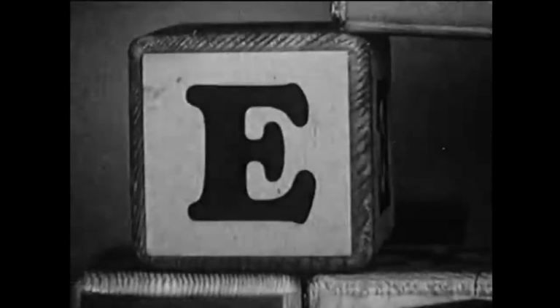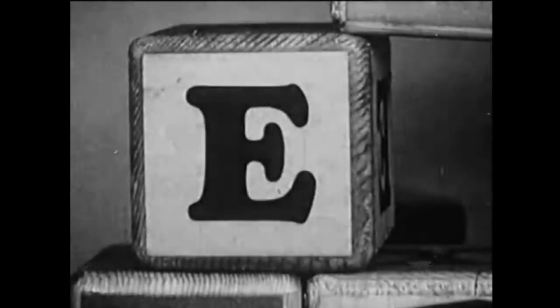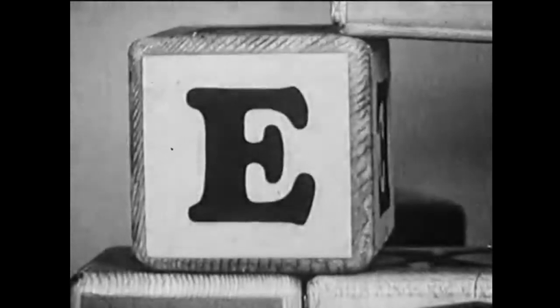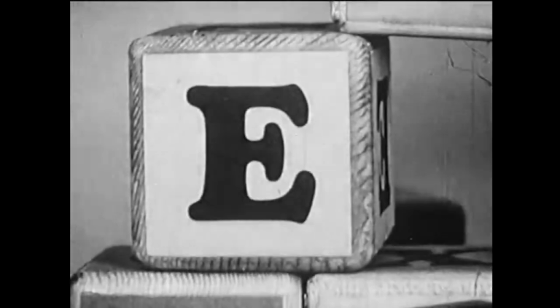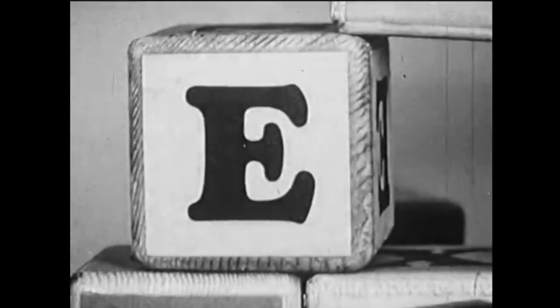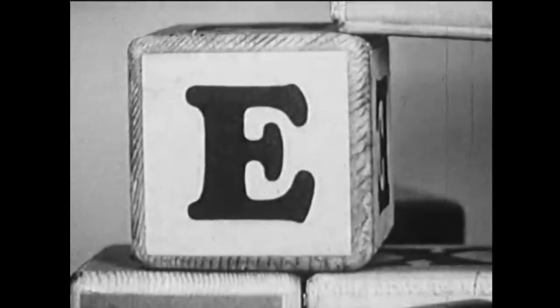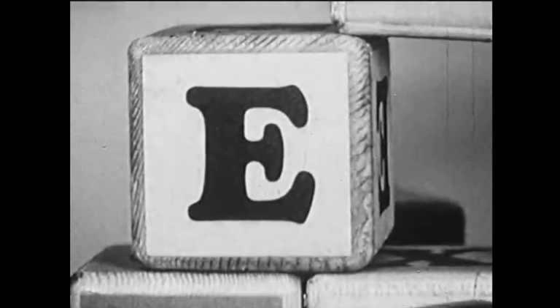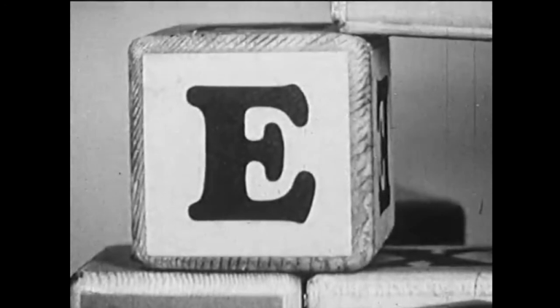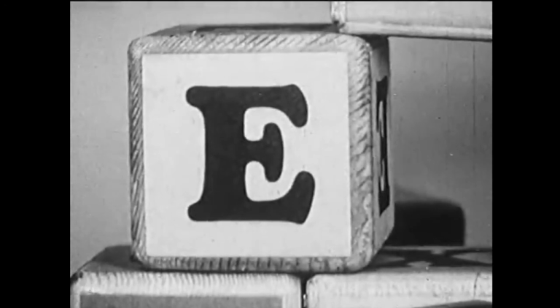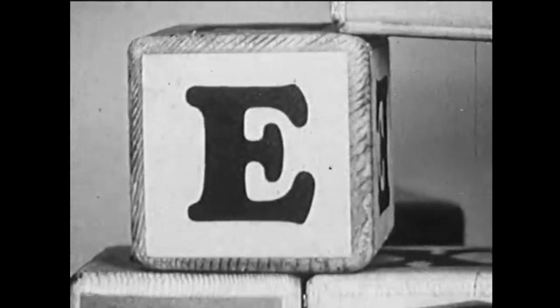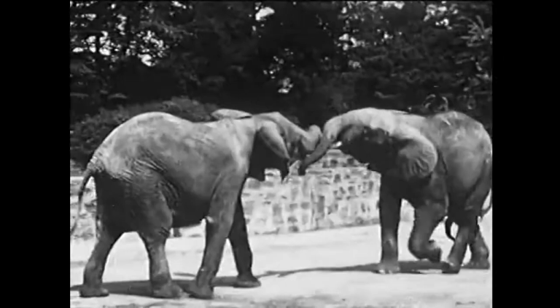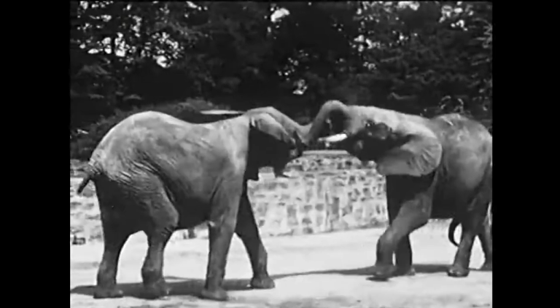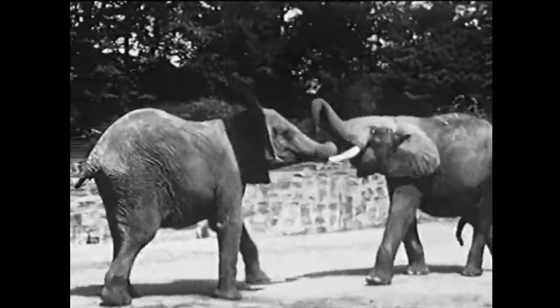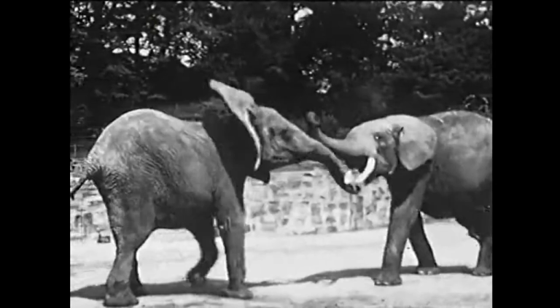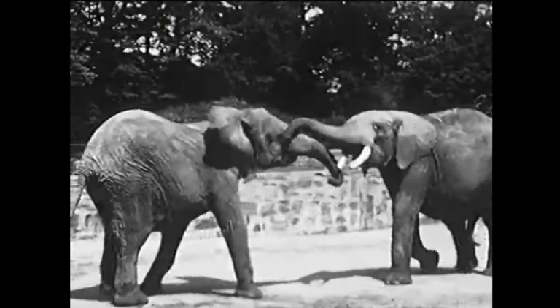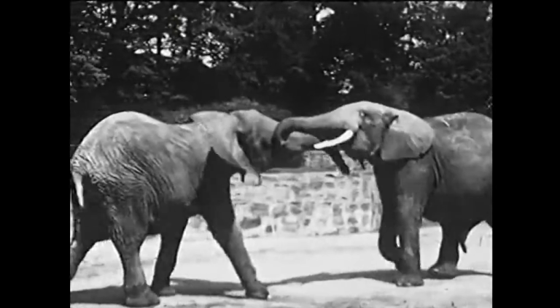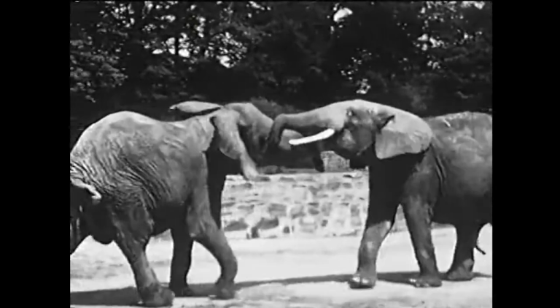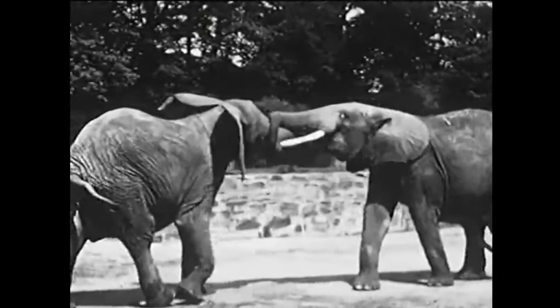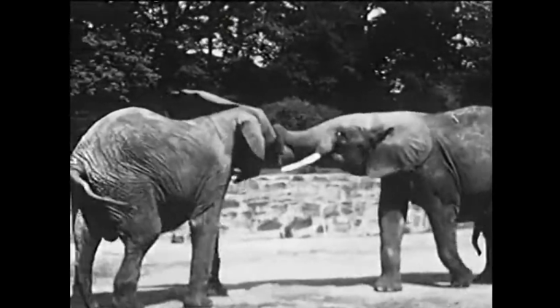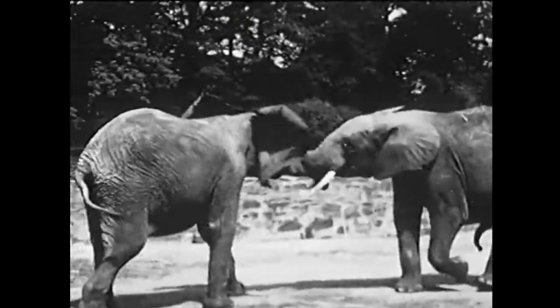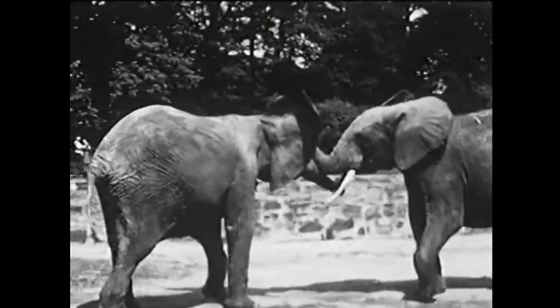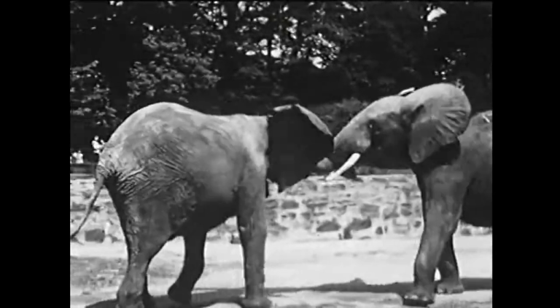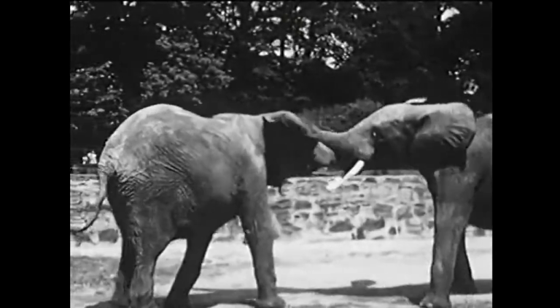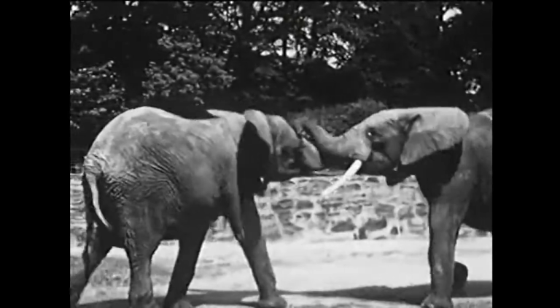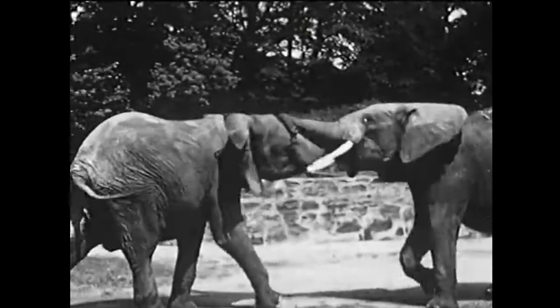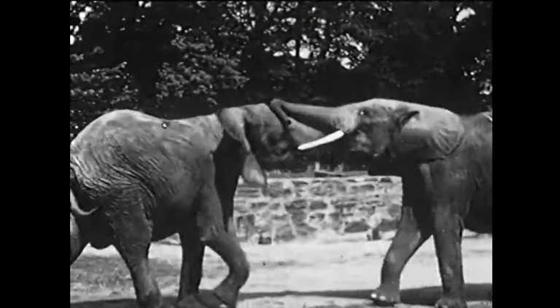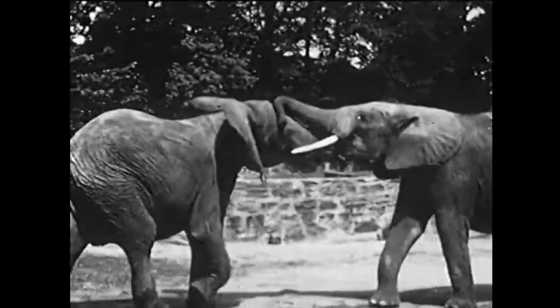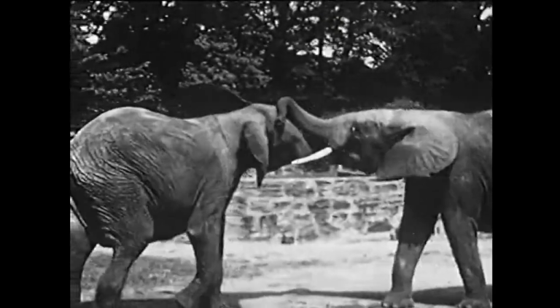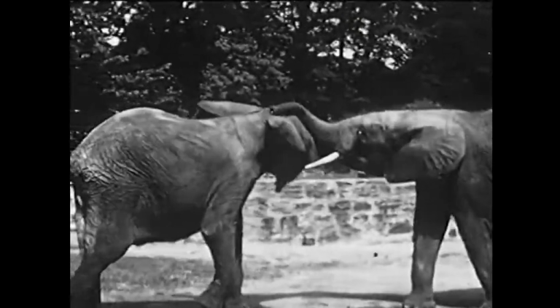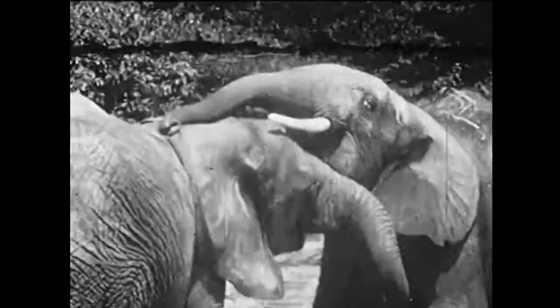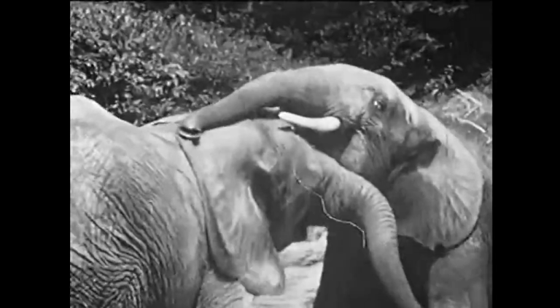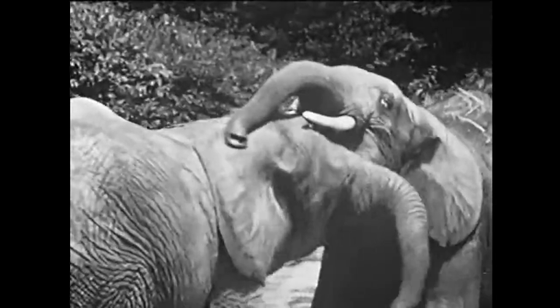What does E stand for? Why, E is for these playful young African elephants. Let's listen to them.